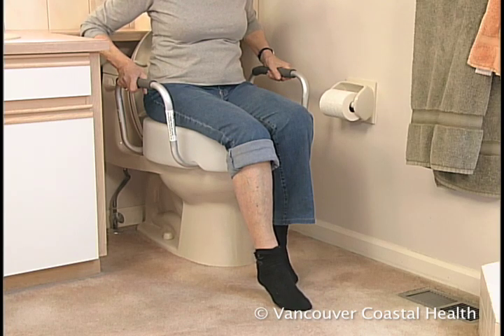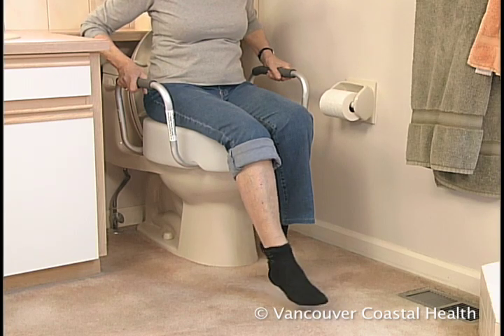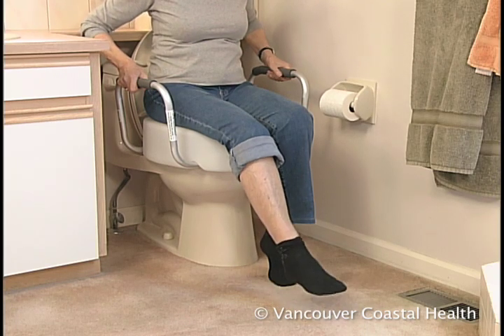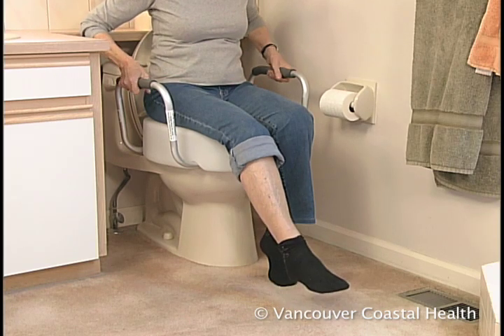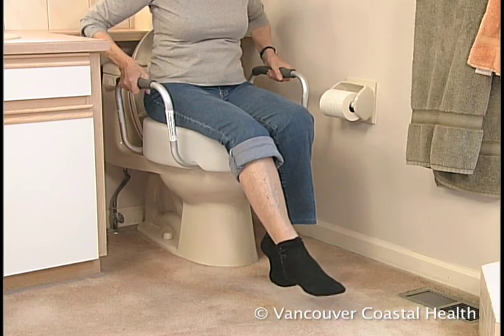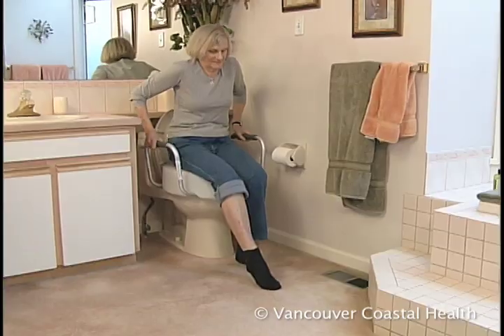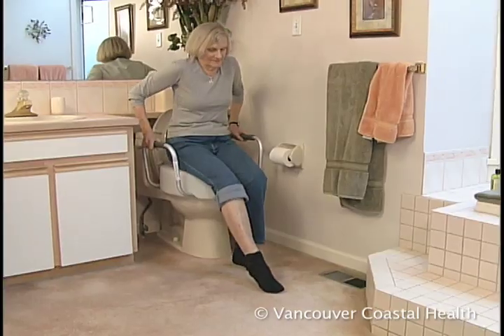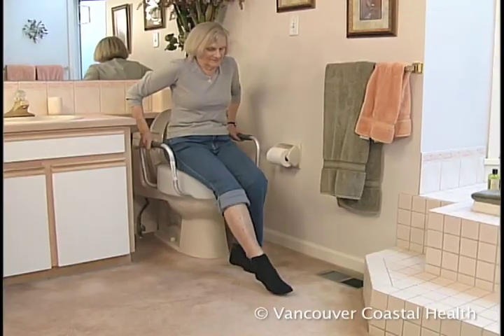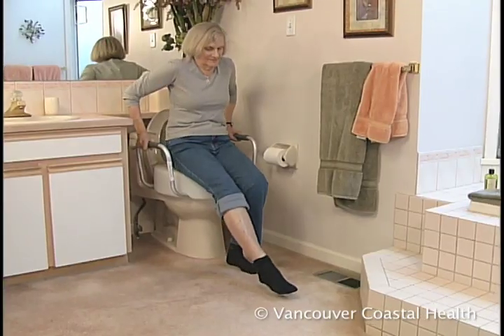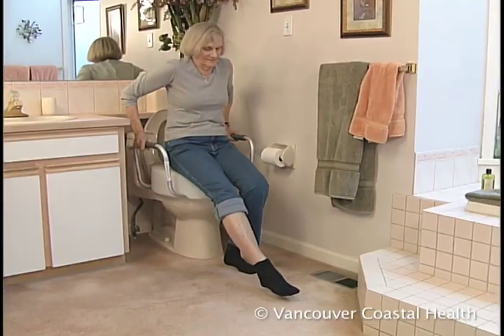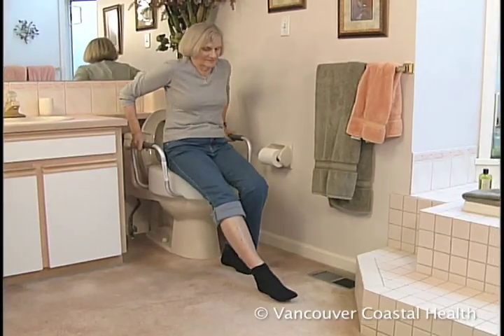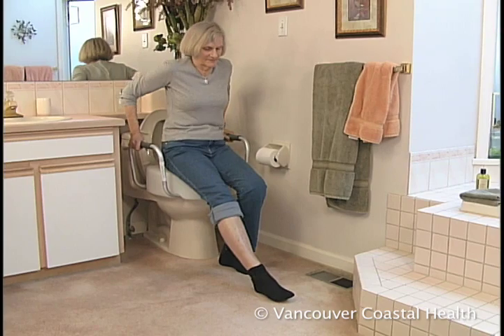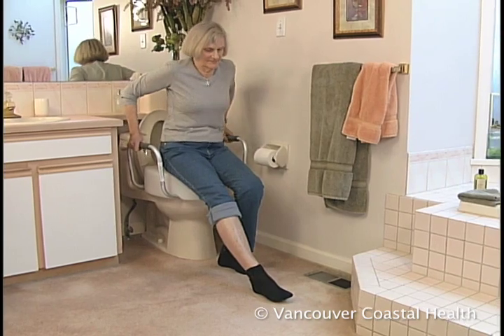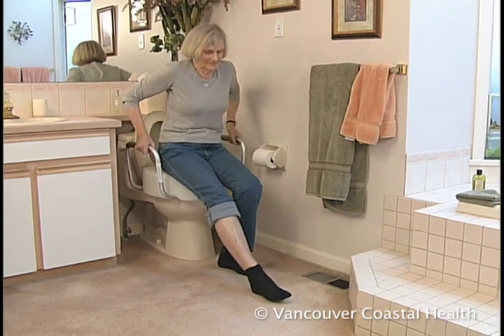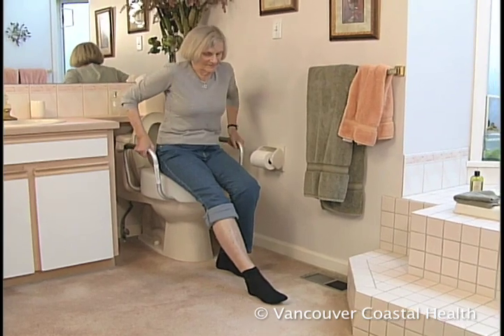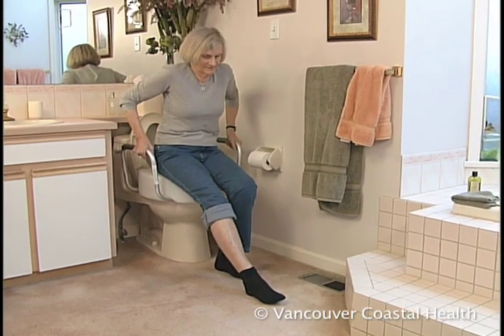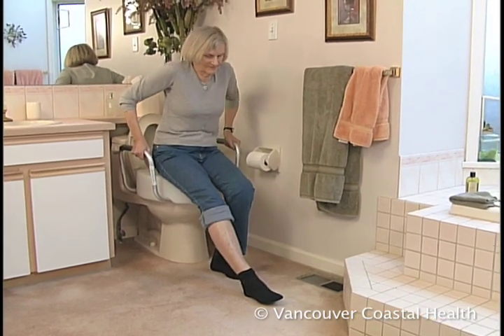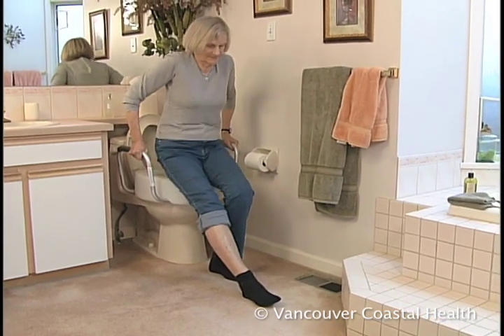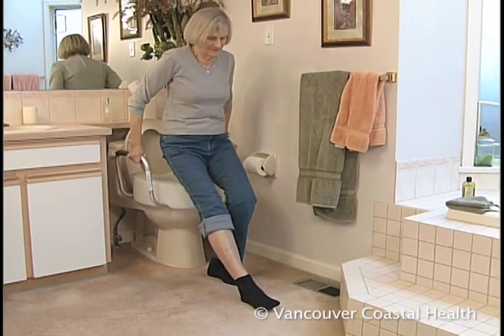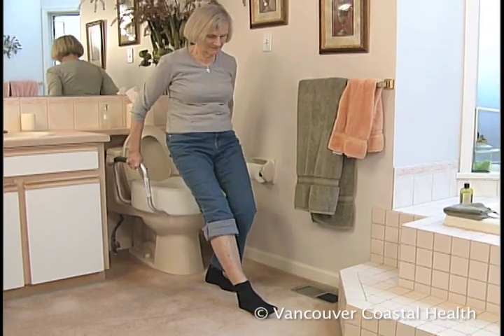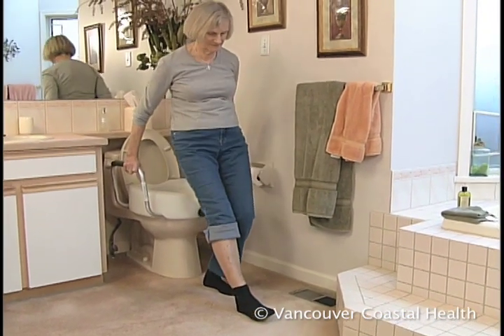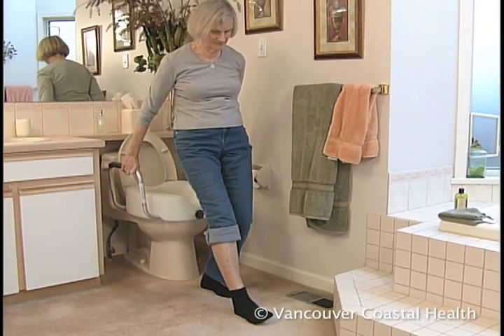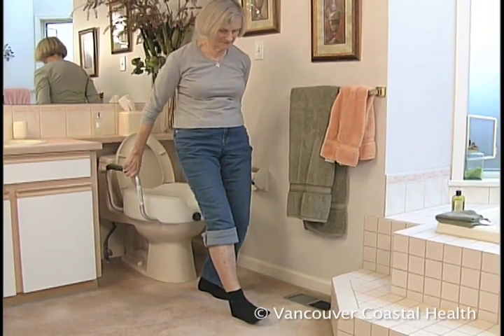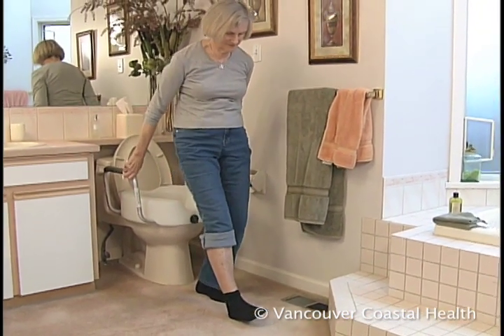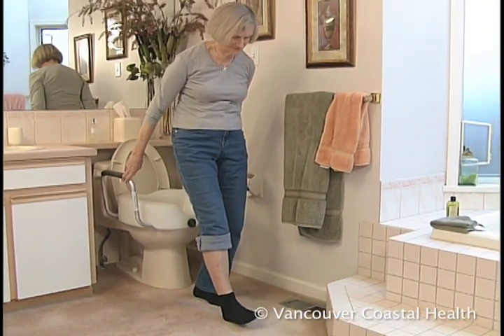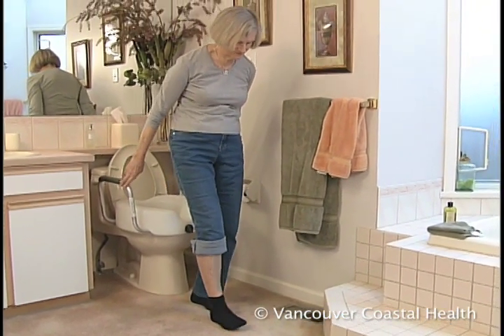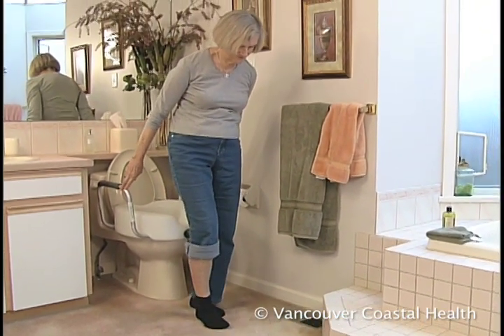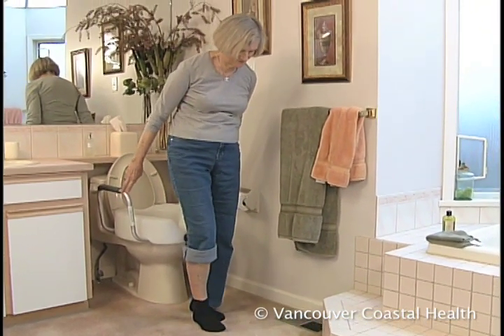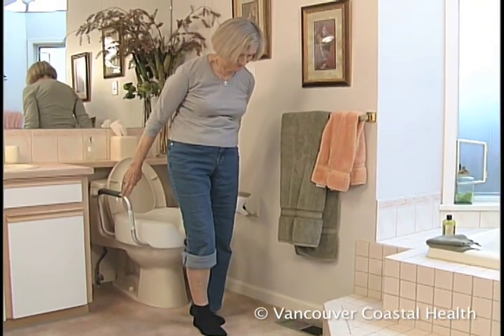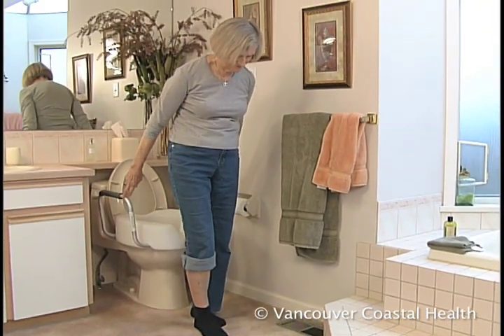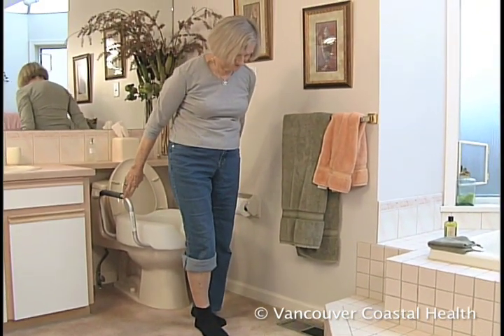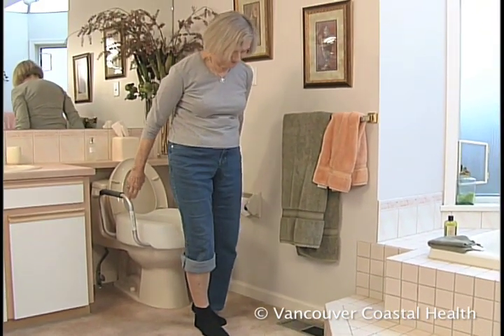If you're not using armrests, the bathroom countertop should be close enough so that you can push up from it to stand.